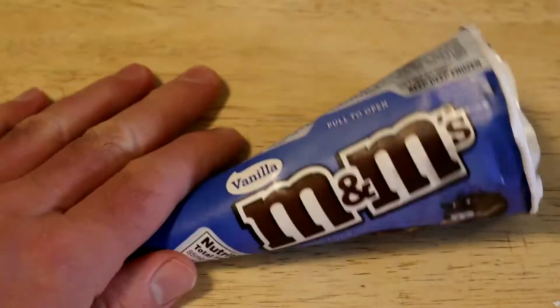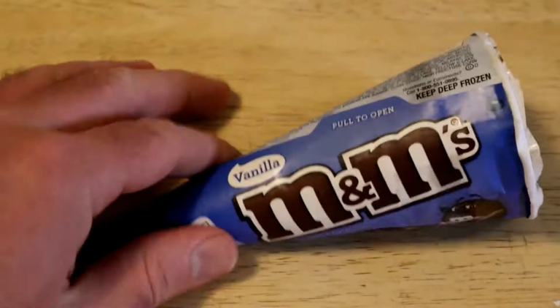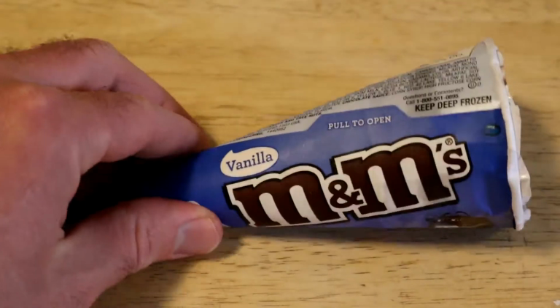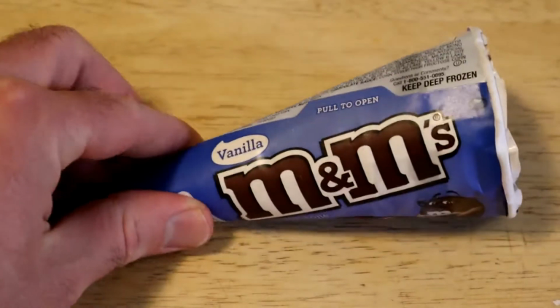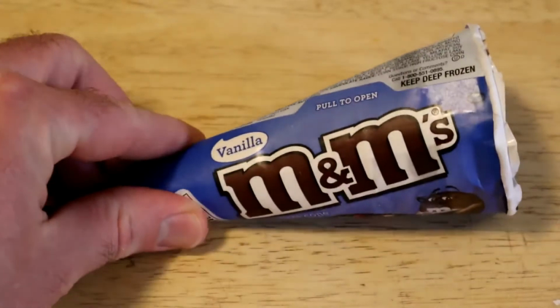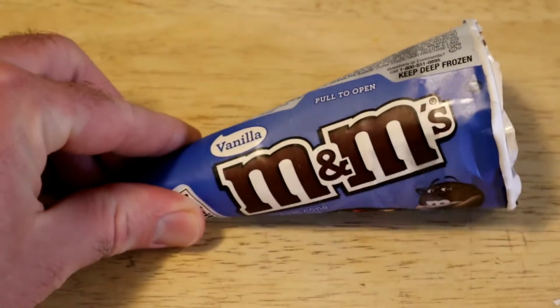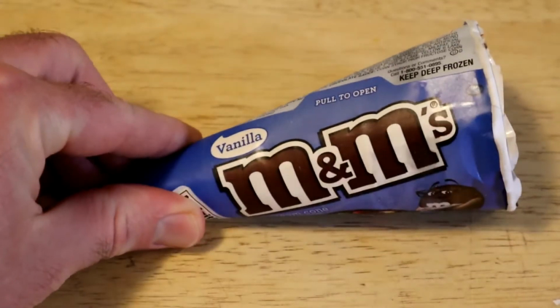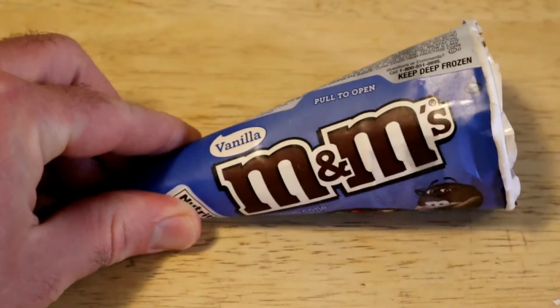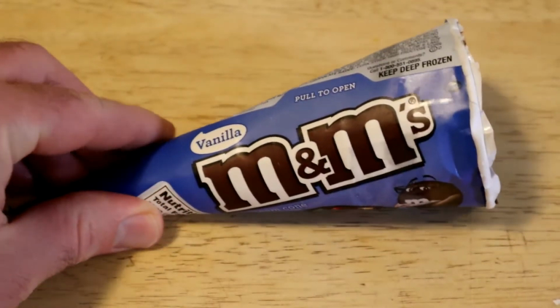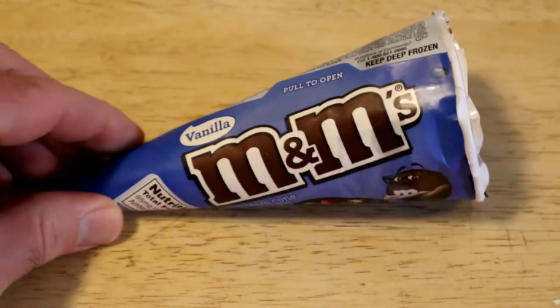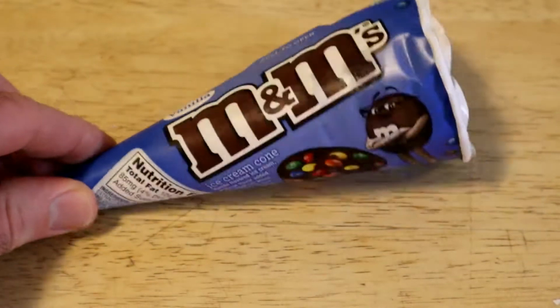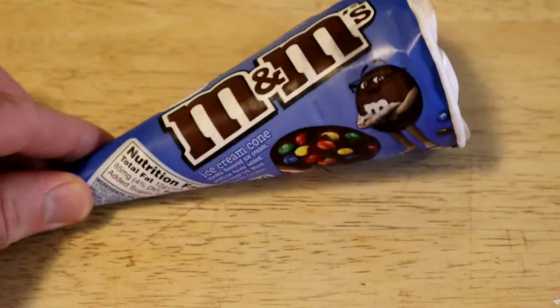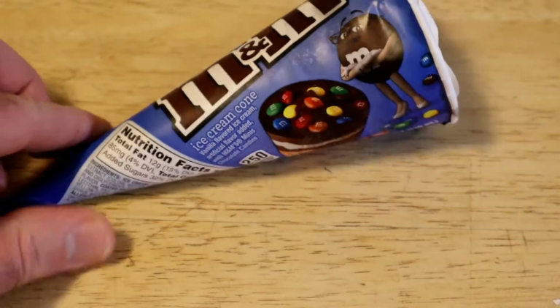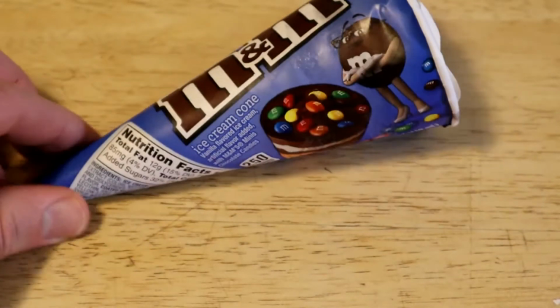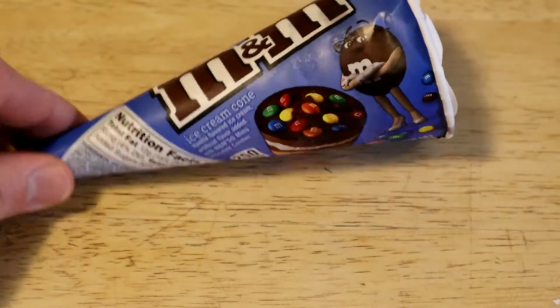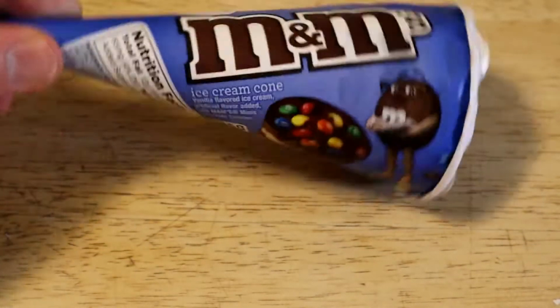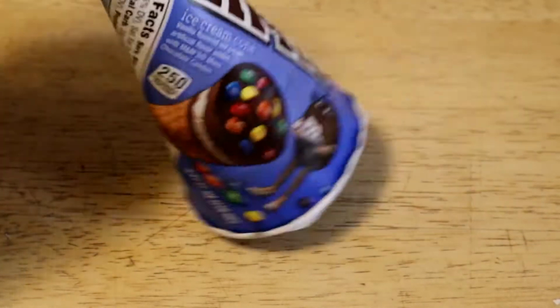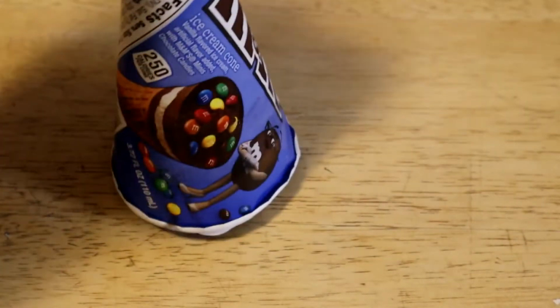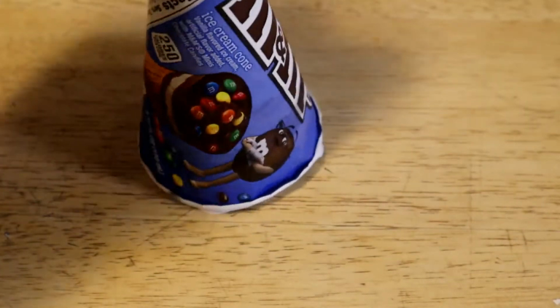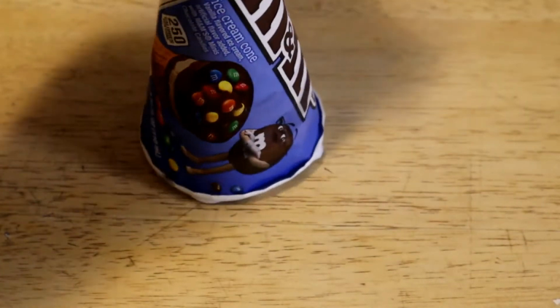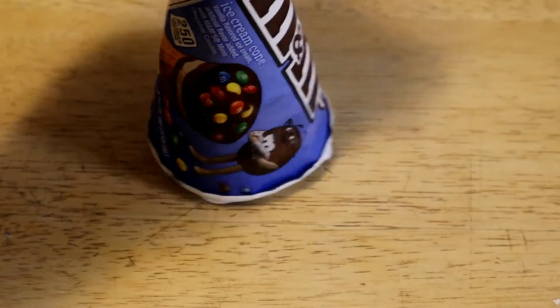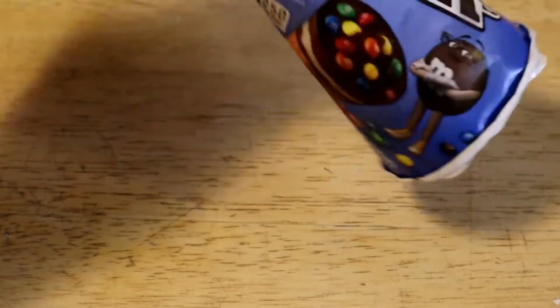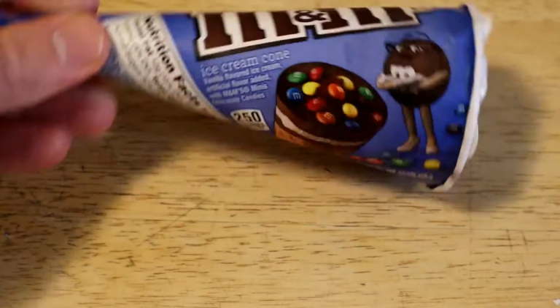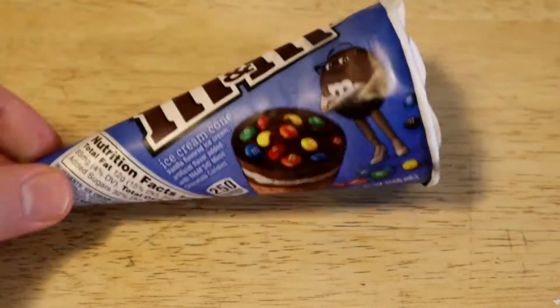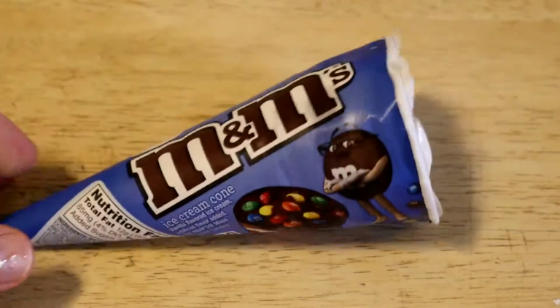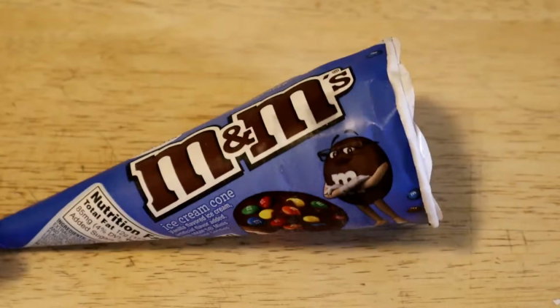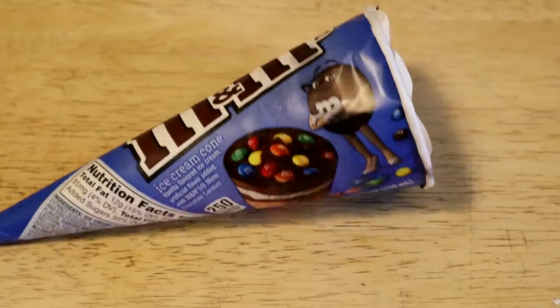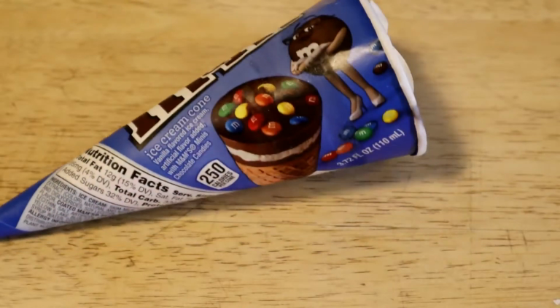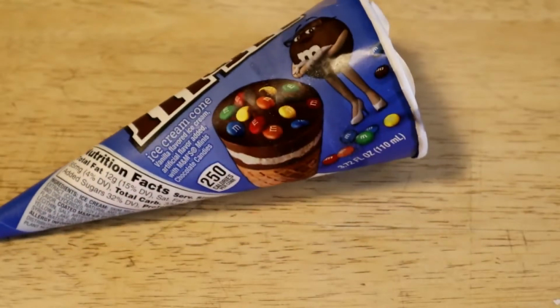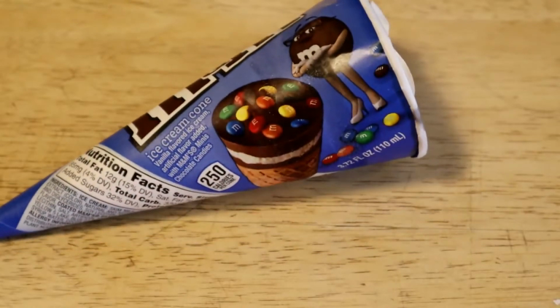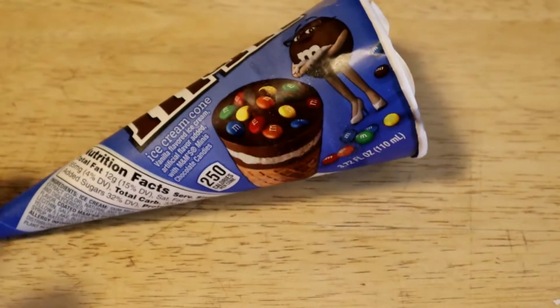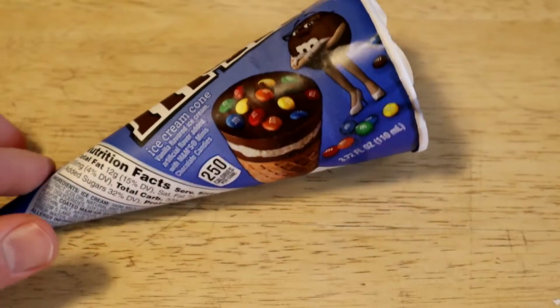Hey, what's going on everyone? Welcome to the Nine Miles Guys Review Channel. Today I'm going to review another dollar store product.